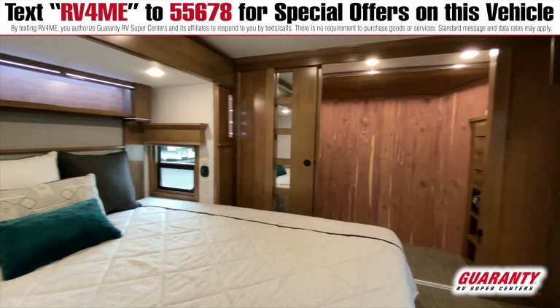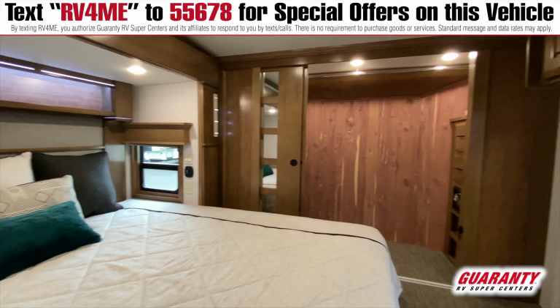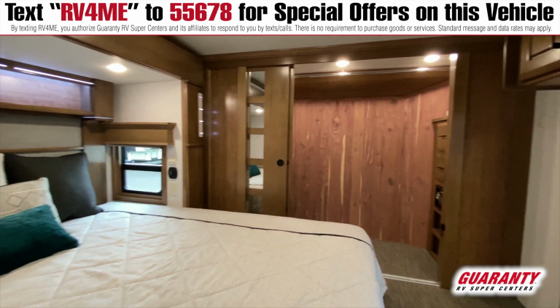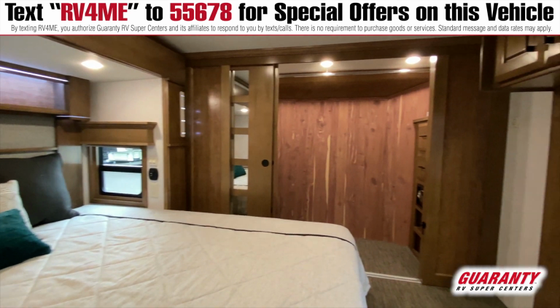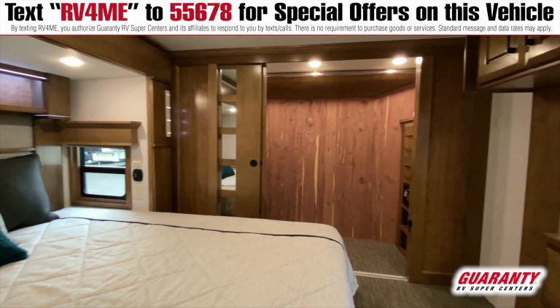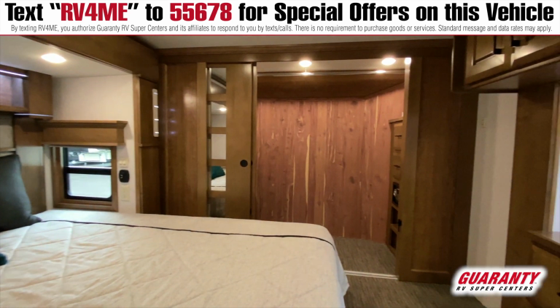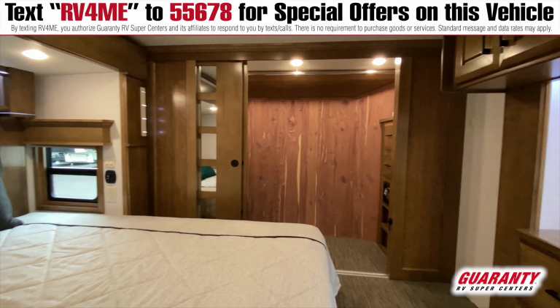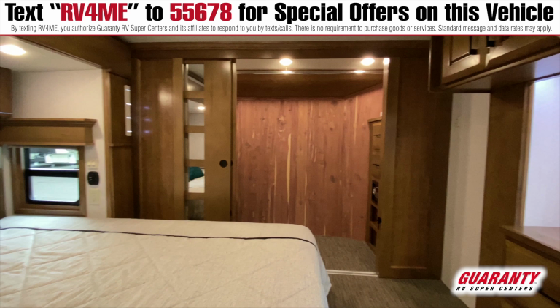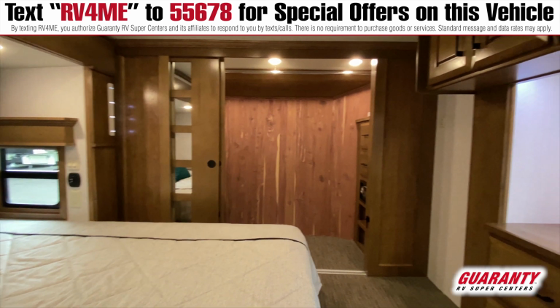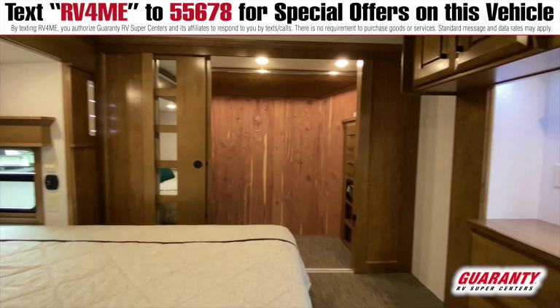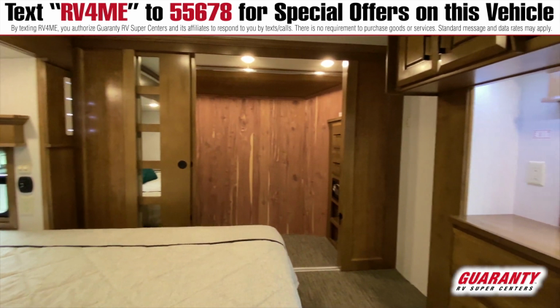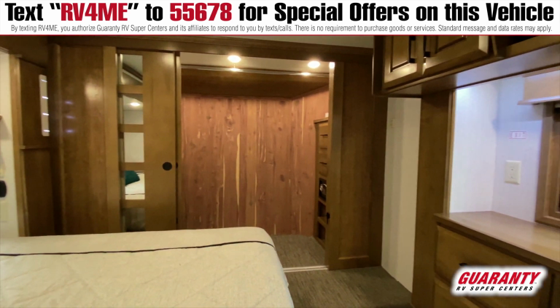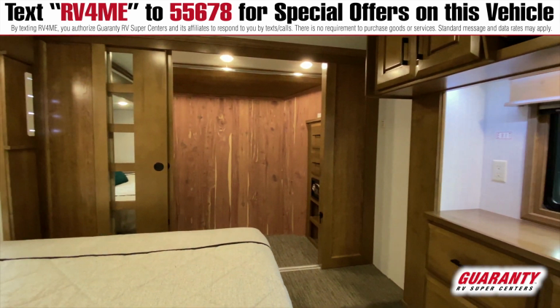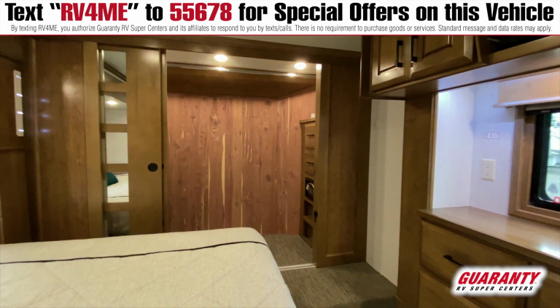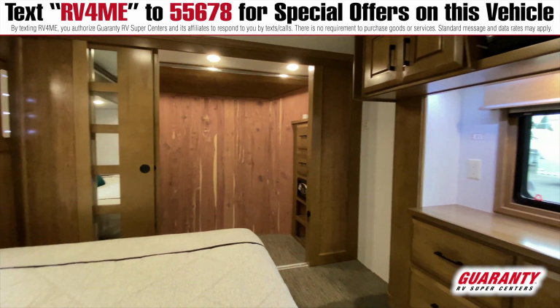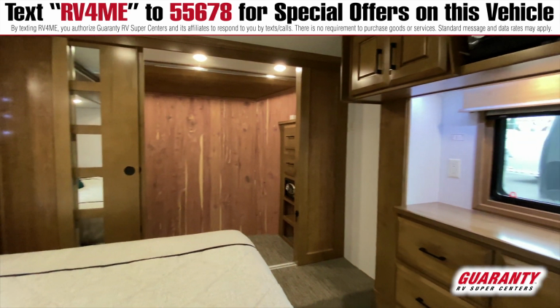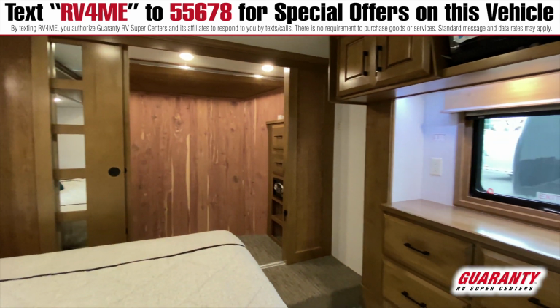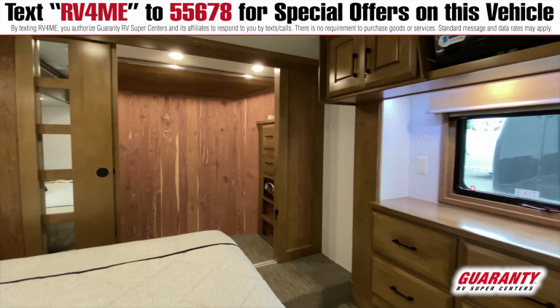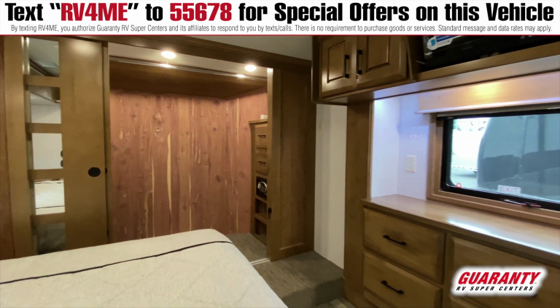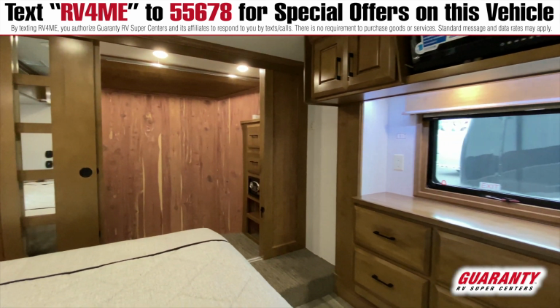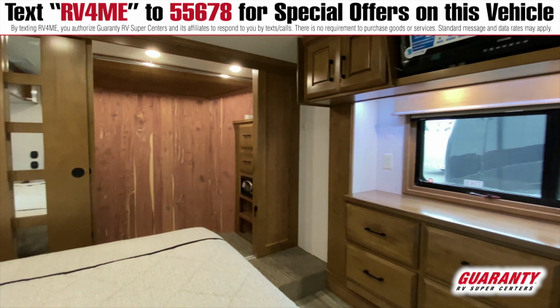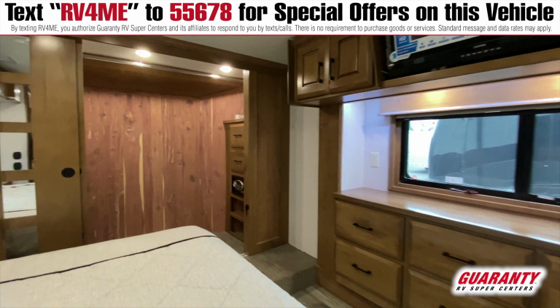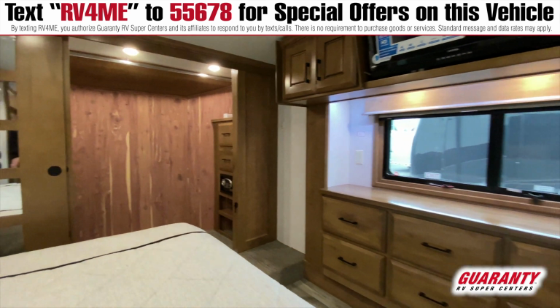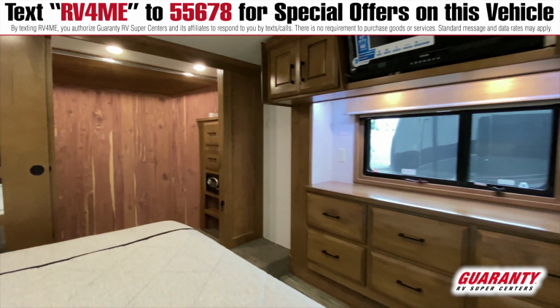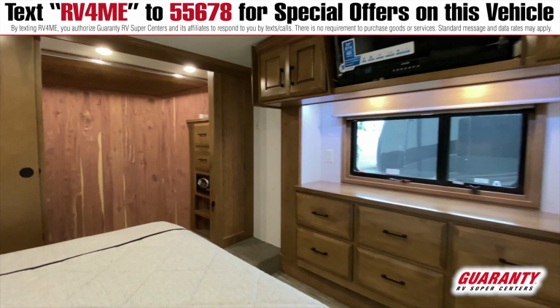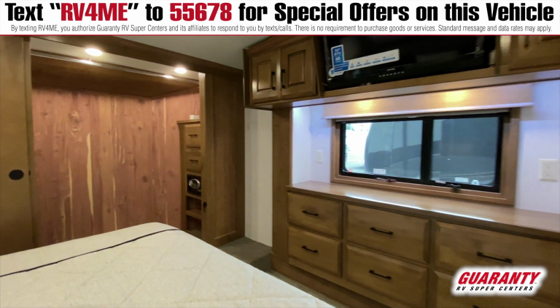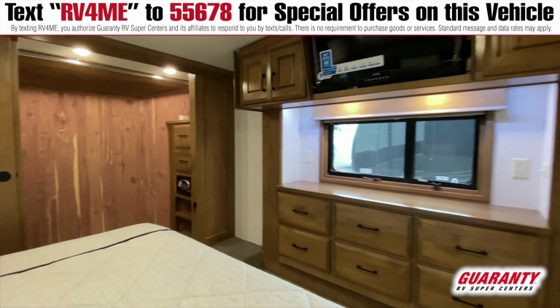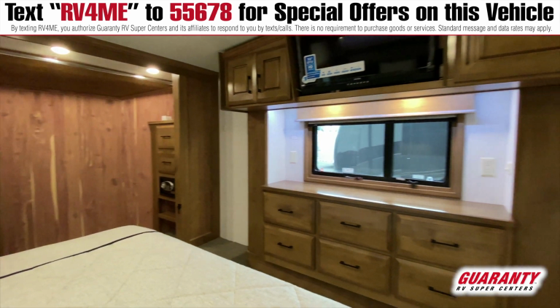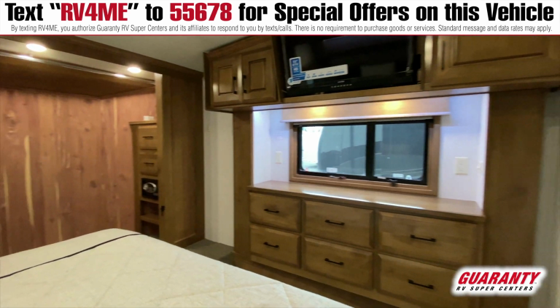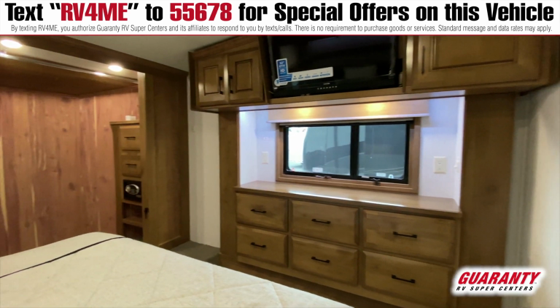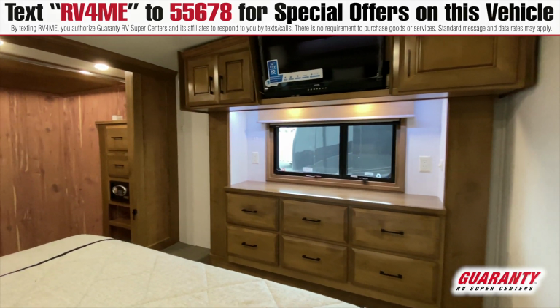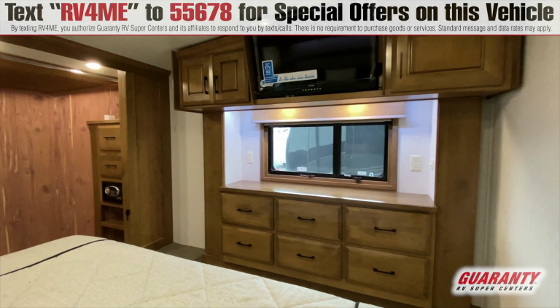There's storage underneath the king bed and a flat screen TV in the bedroom as well — lots of TVs in this one if you like your entertainment.